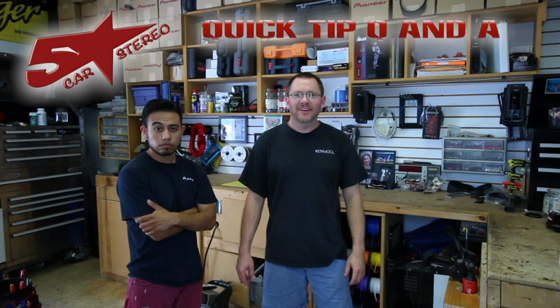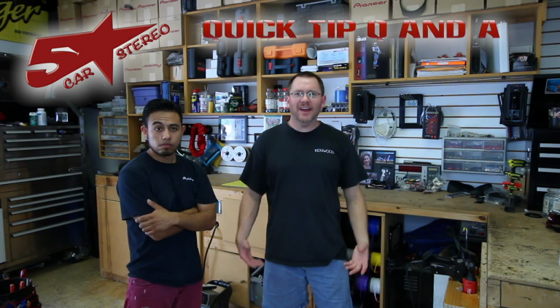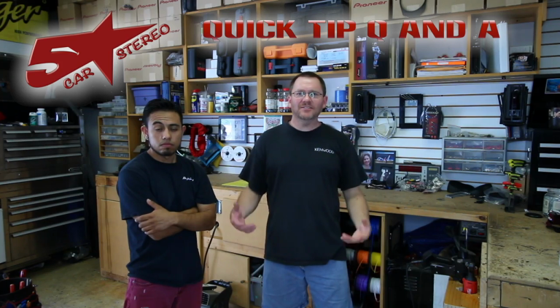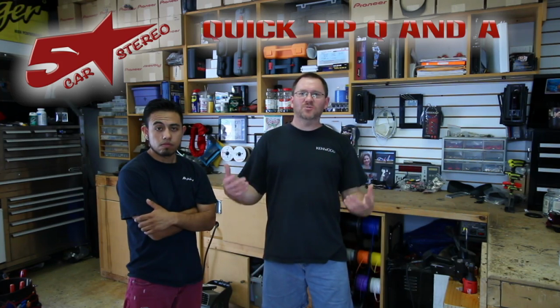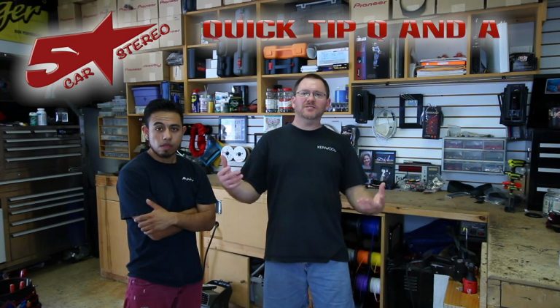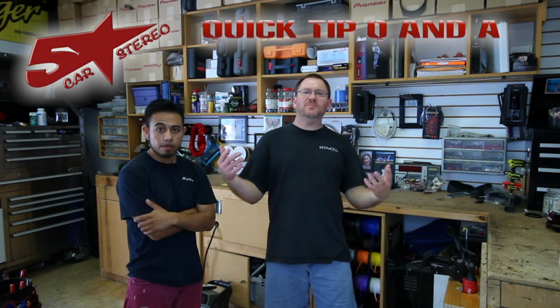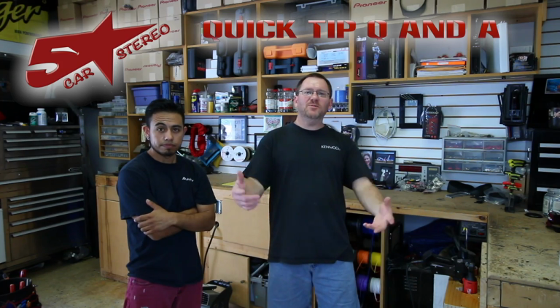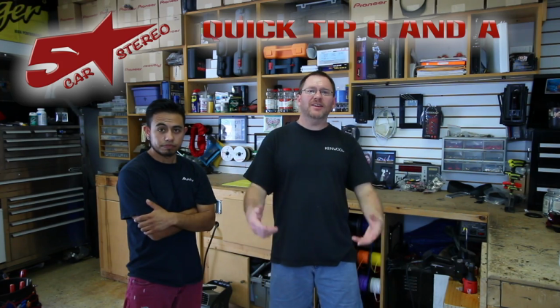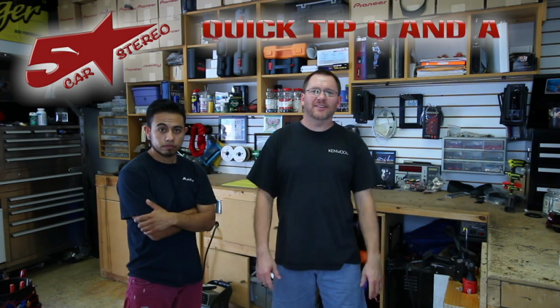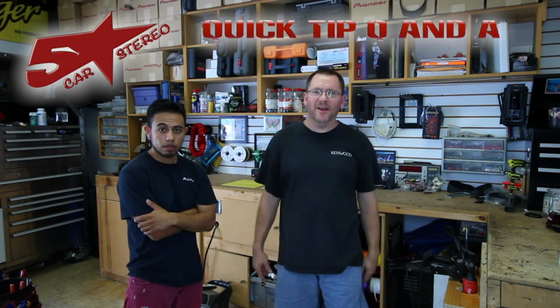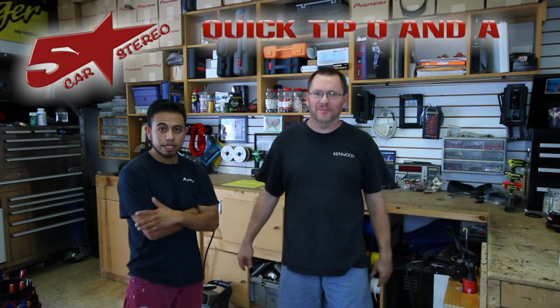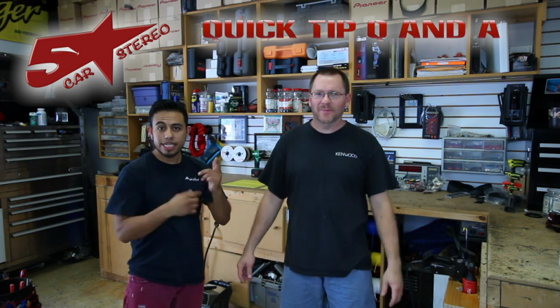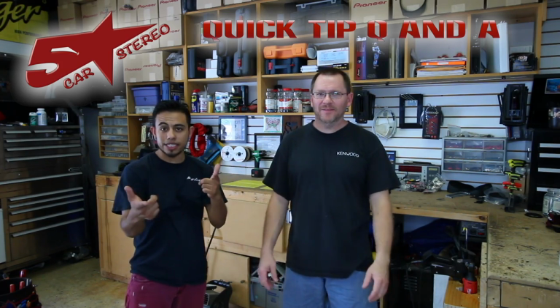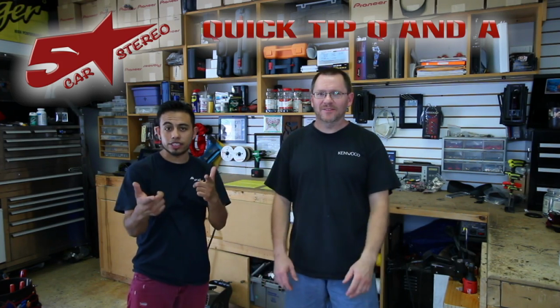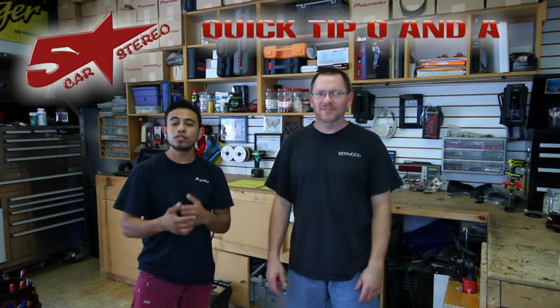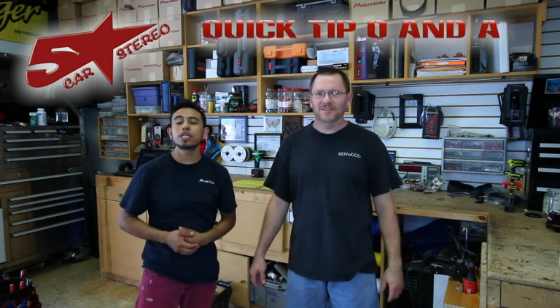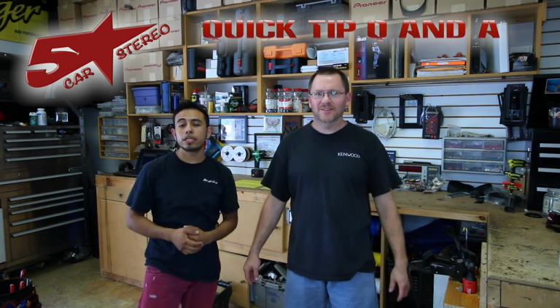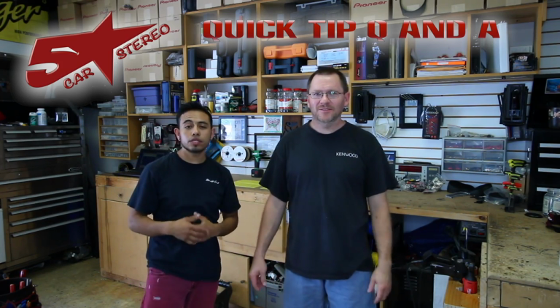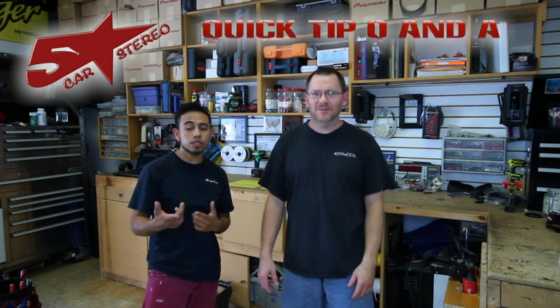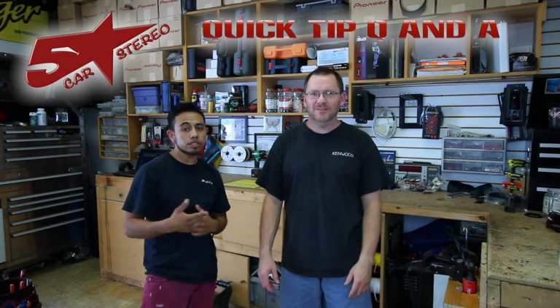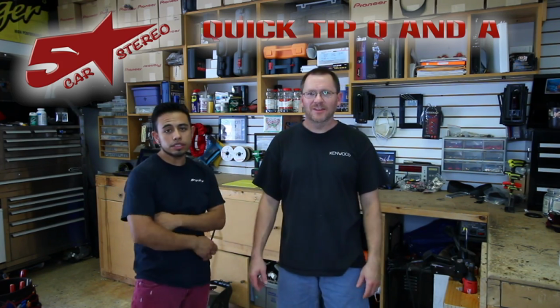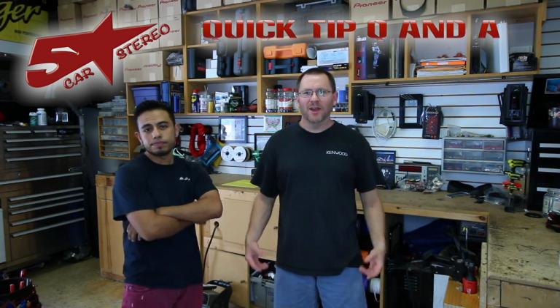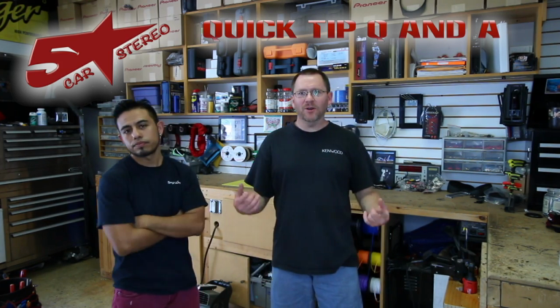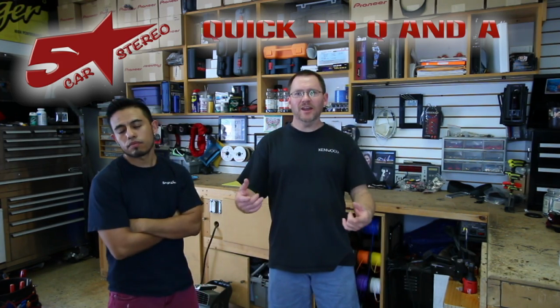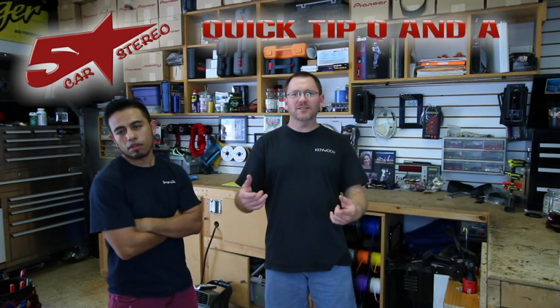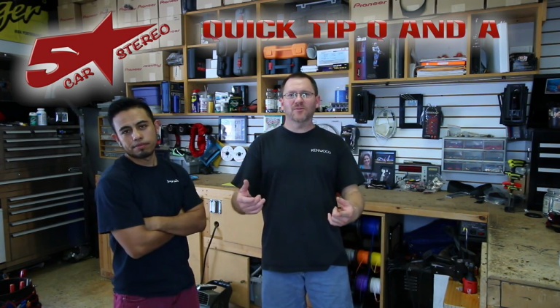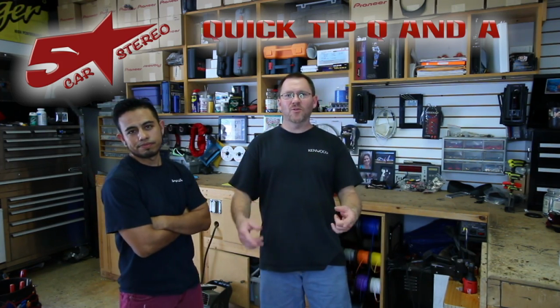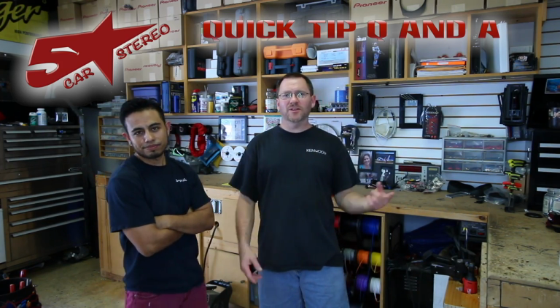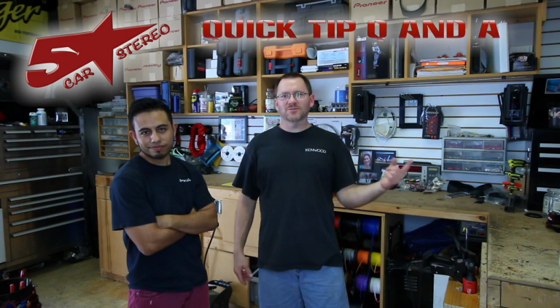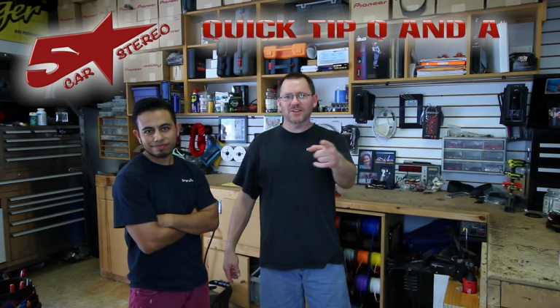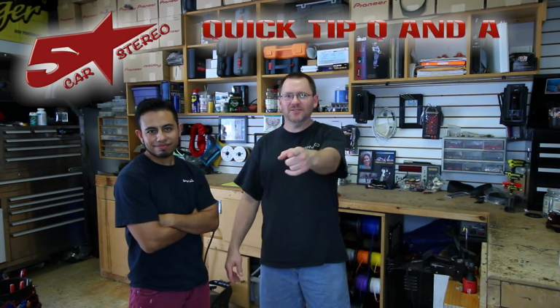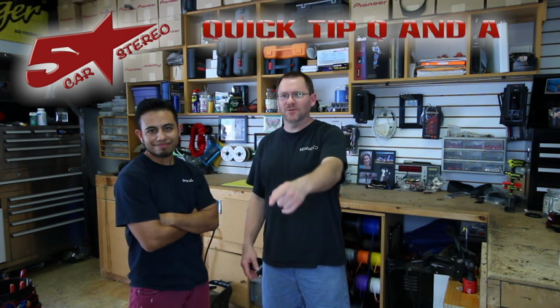Hey guys, it's quick tip Q&A time! You send us the questions and we're going to answer them for you, so stay tuned!